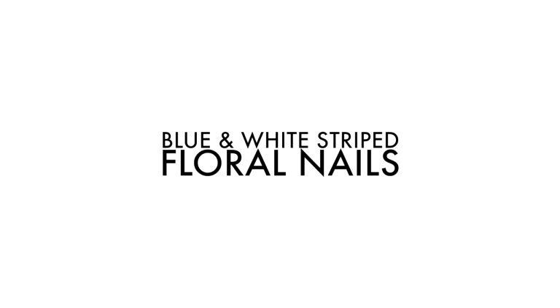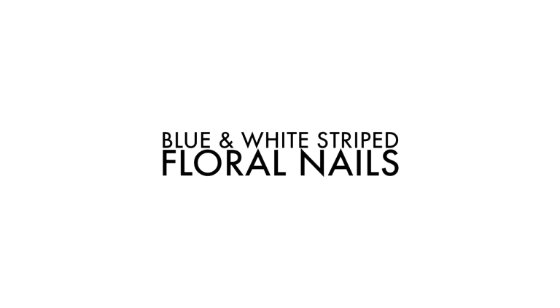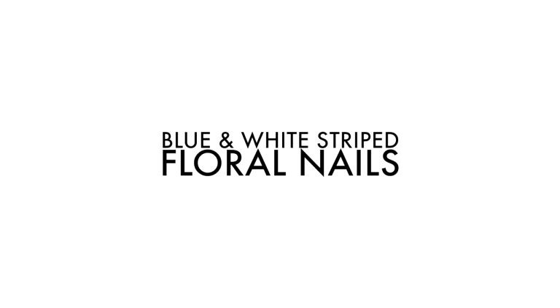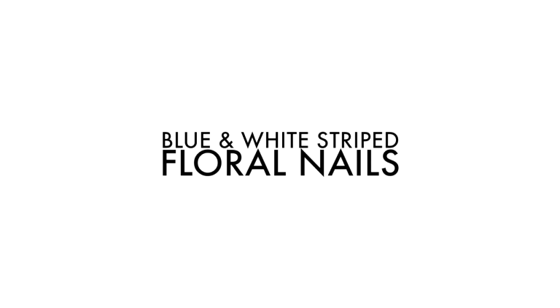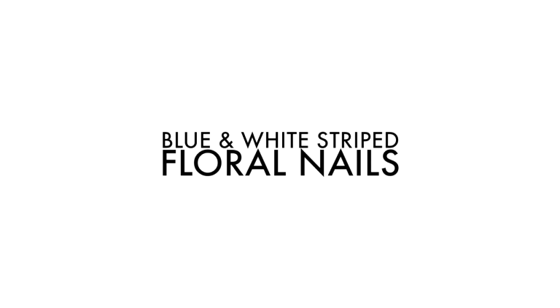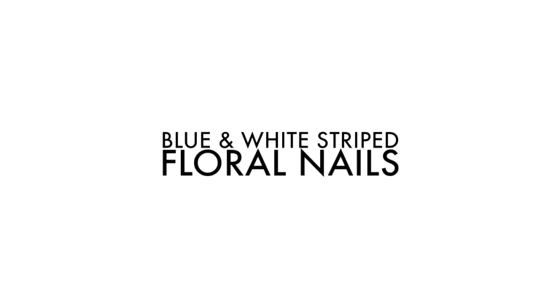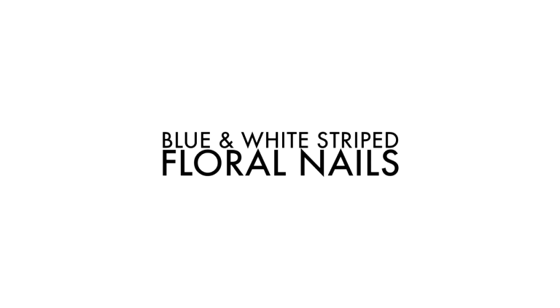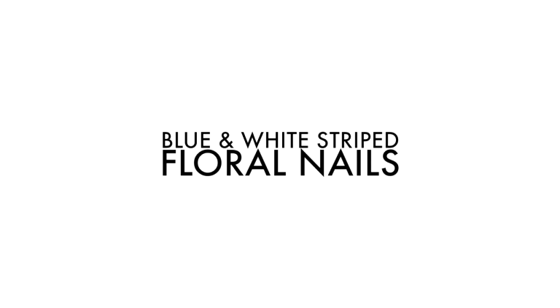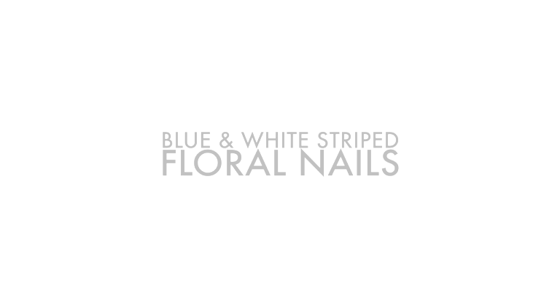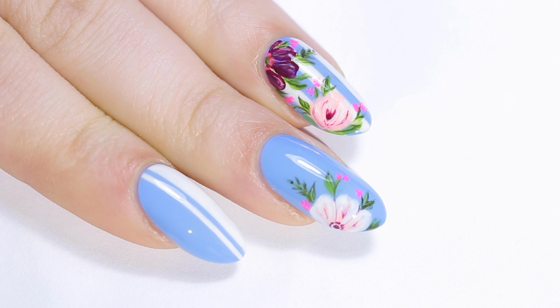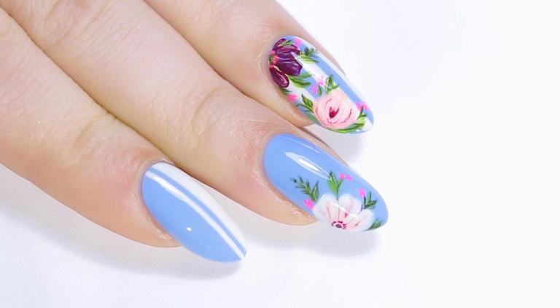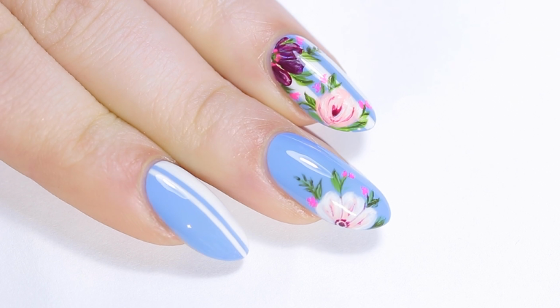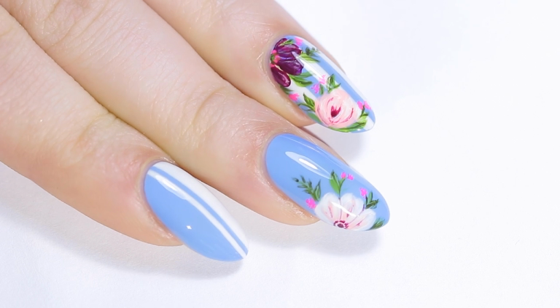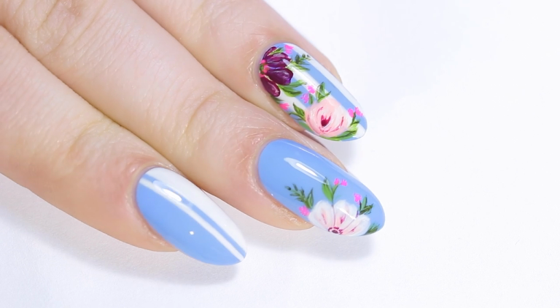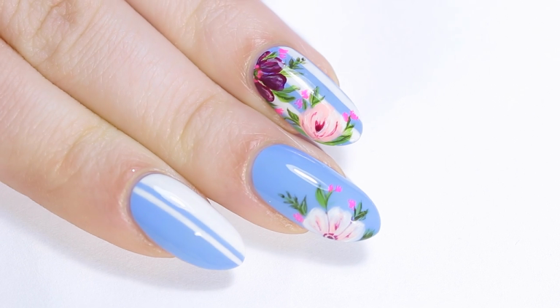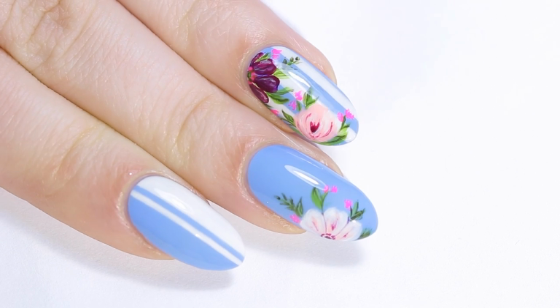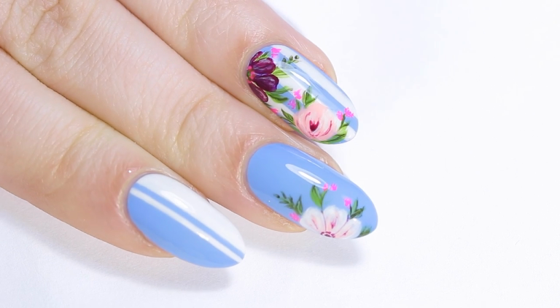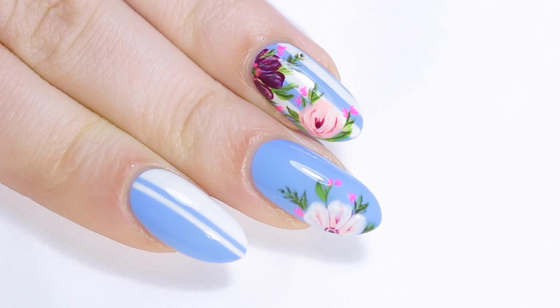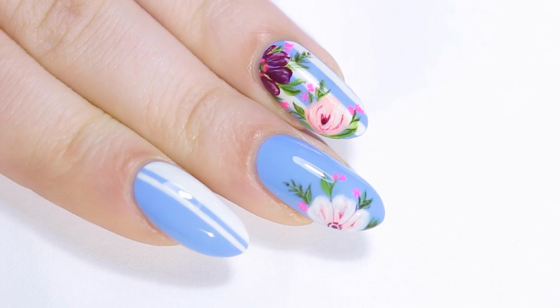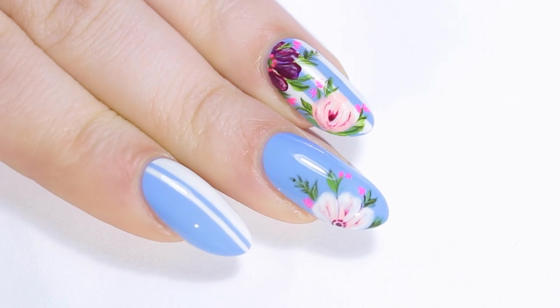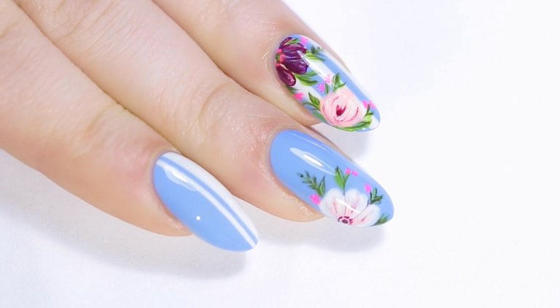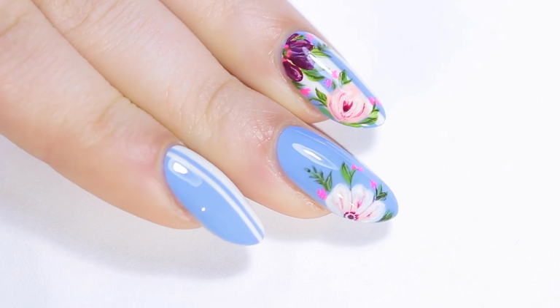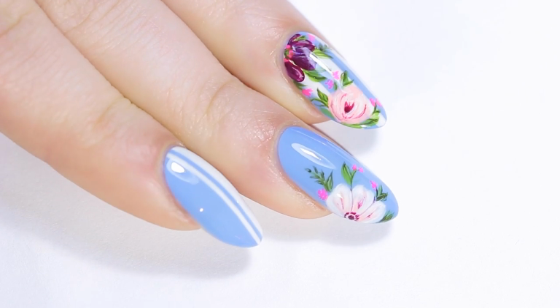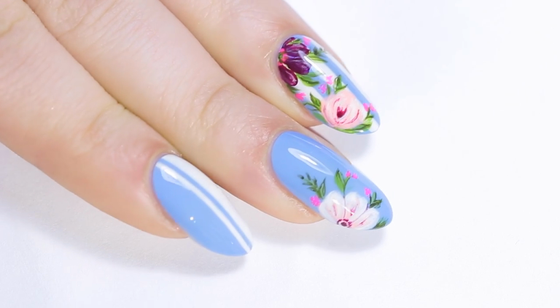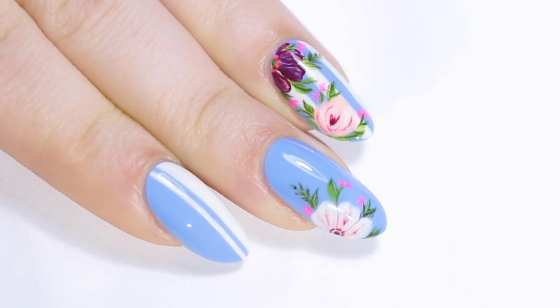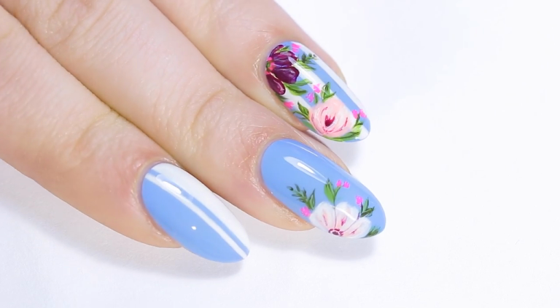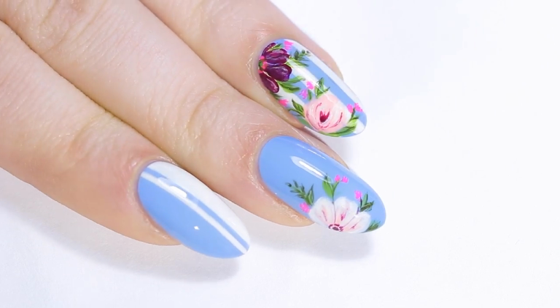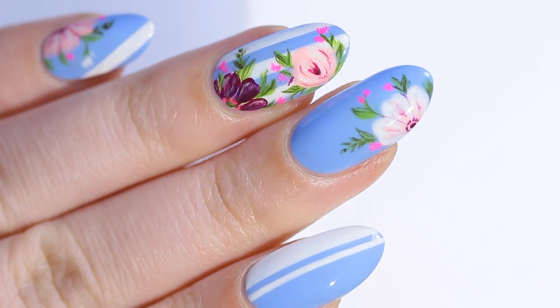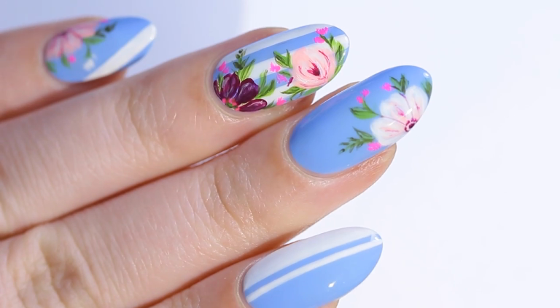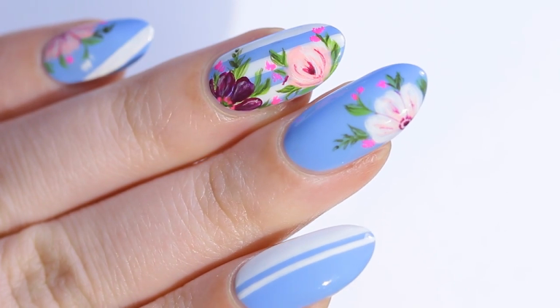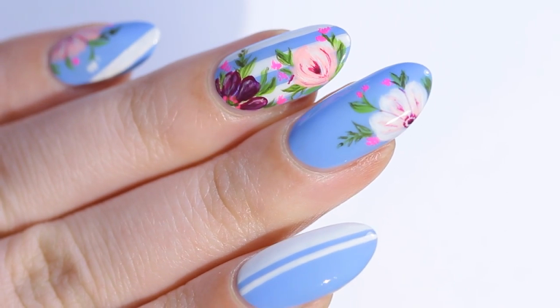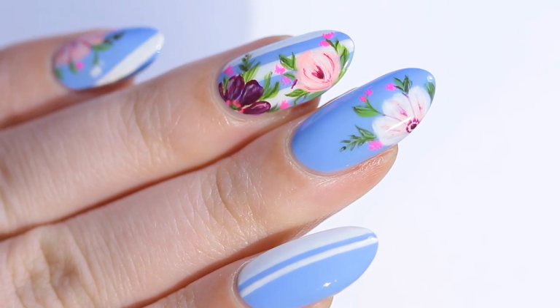Hi everyone, welcome to my channel! Today I'll be showing you how to create these striped floral nails.